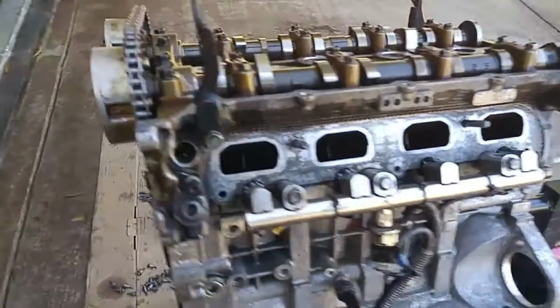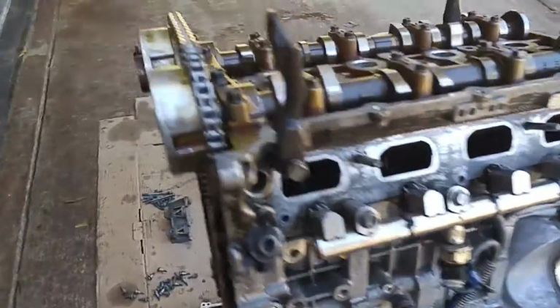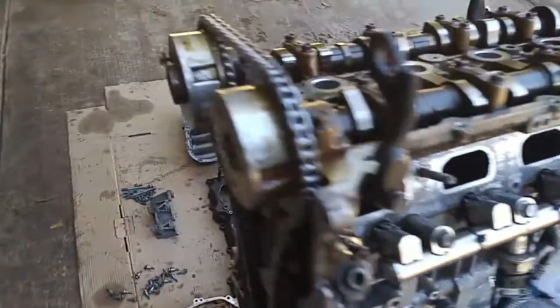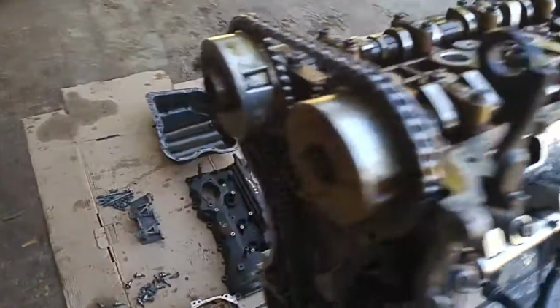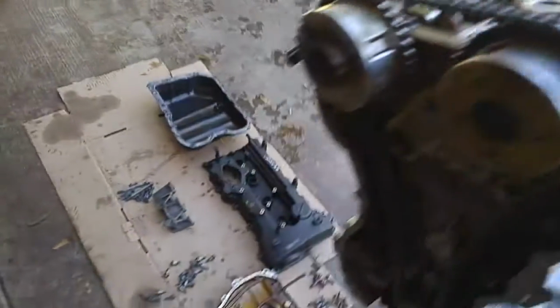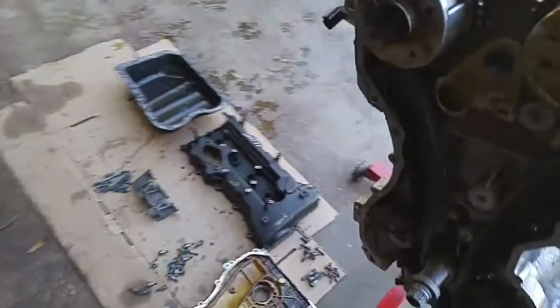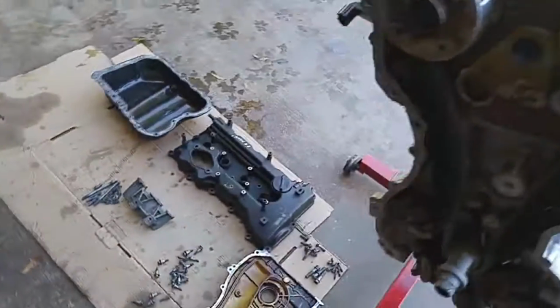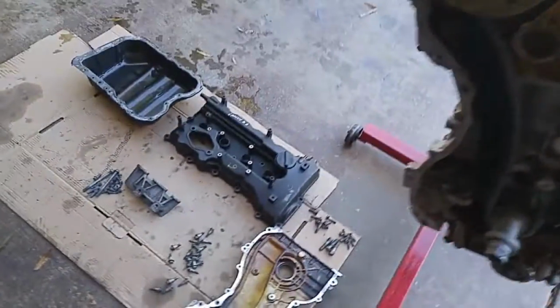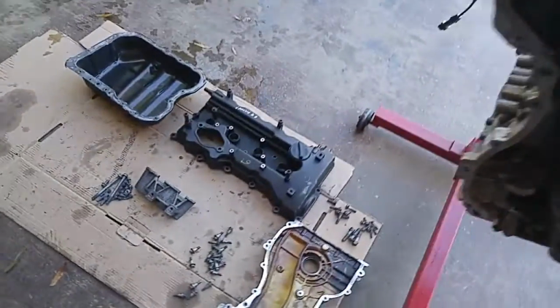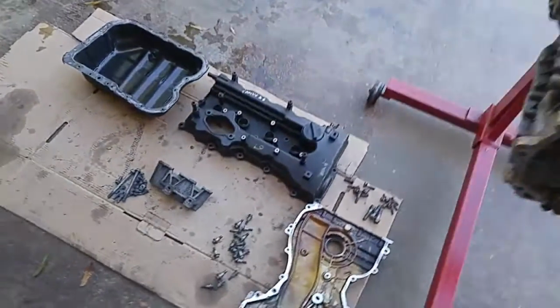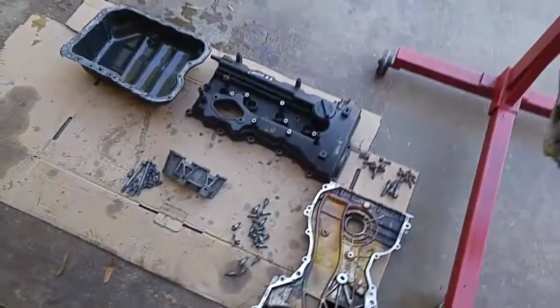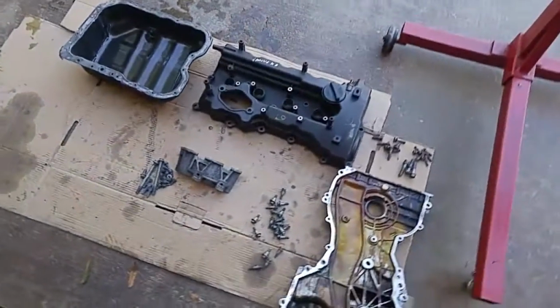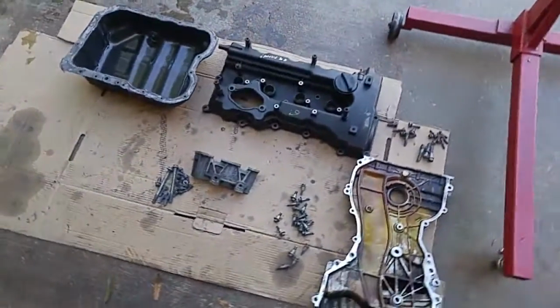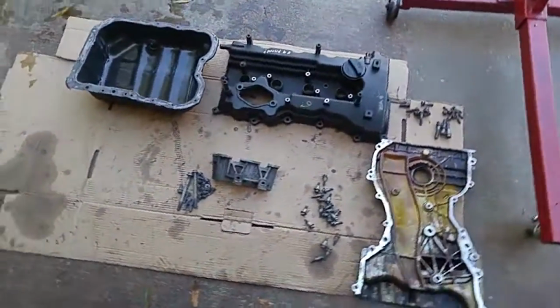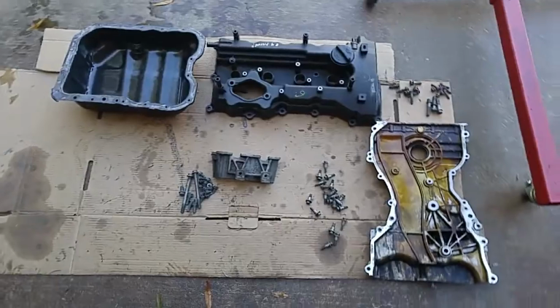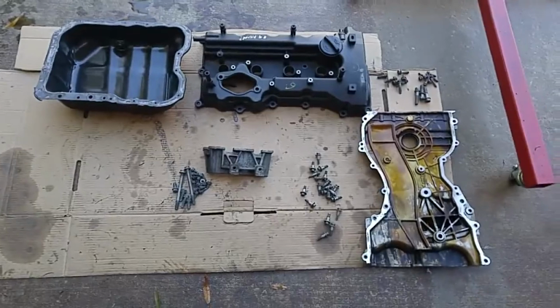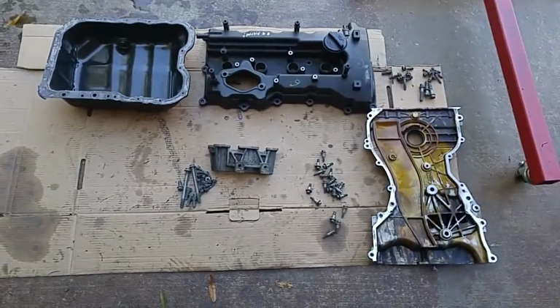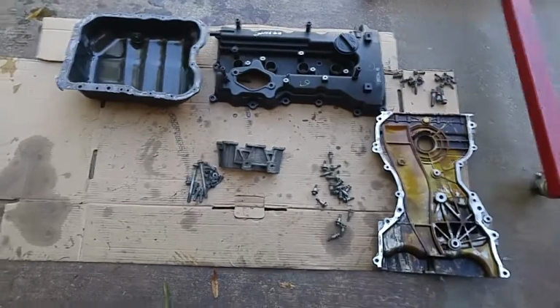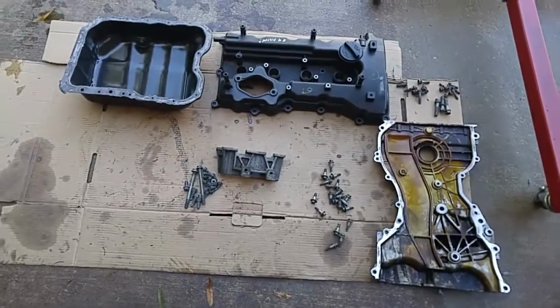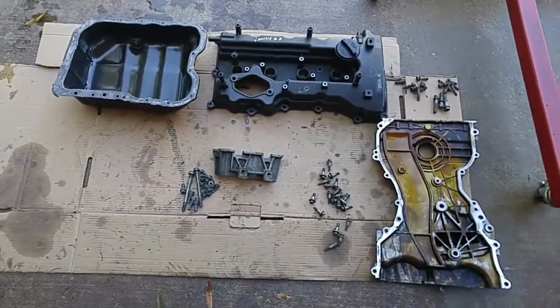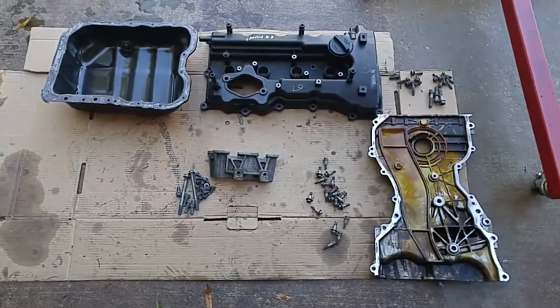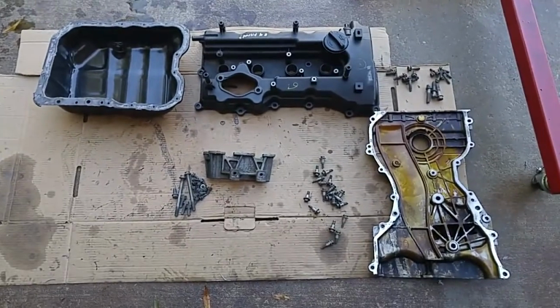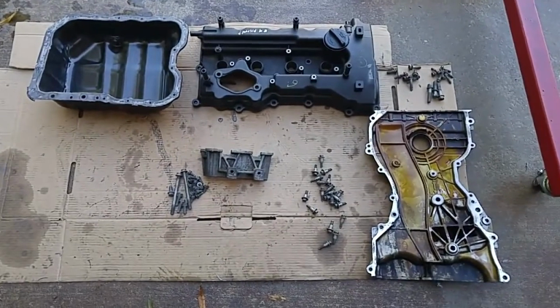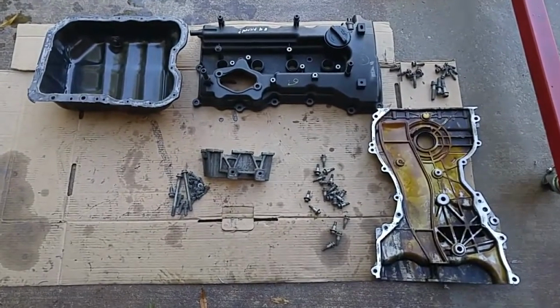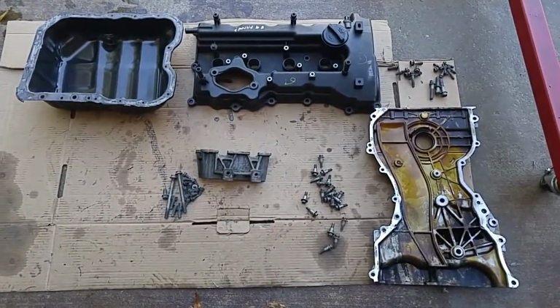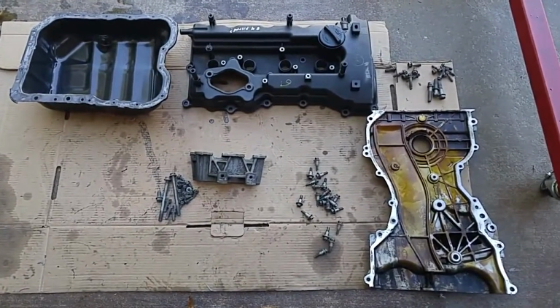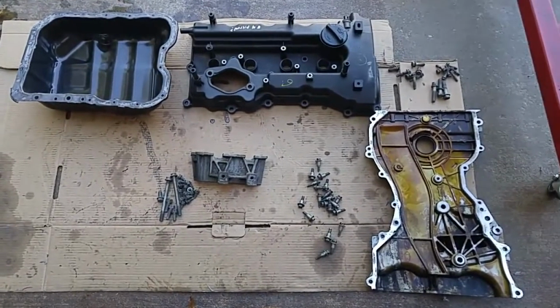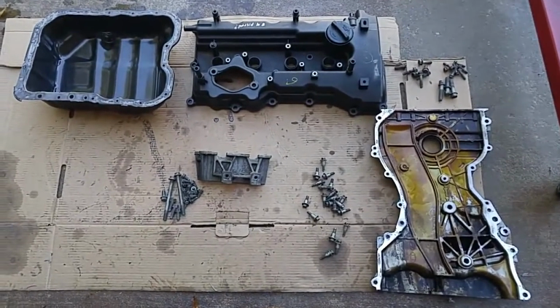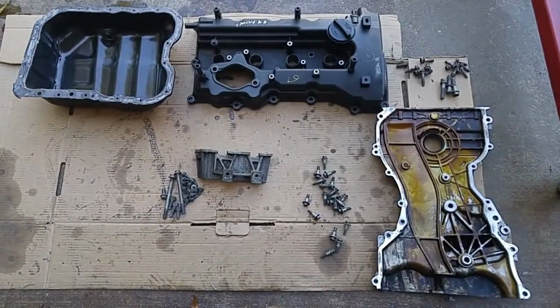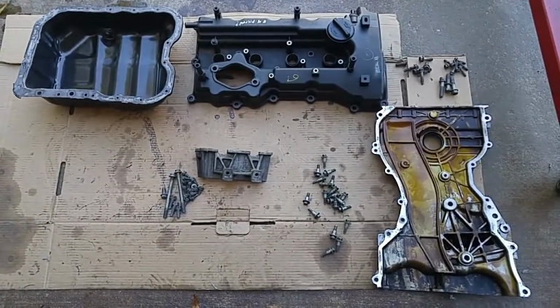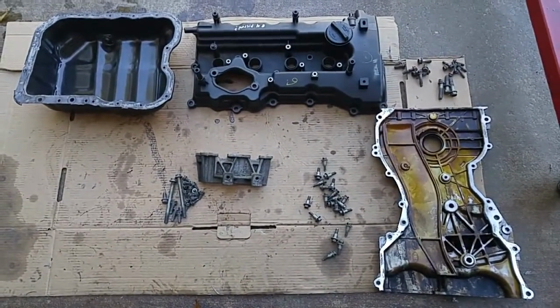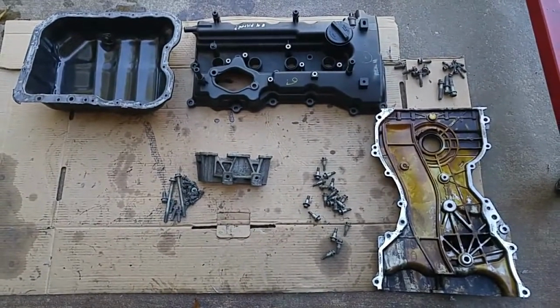Today we'll be installing the timing chain cover first, then followed by the oil pan and the valve cover.